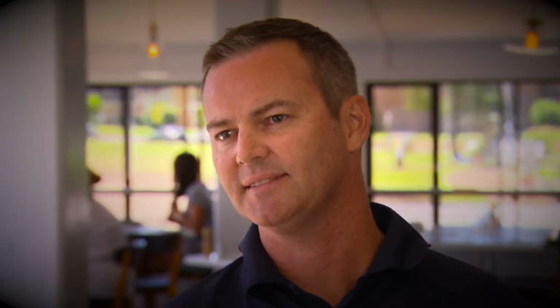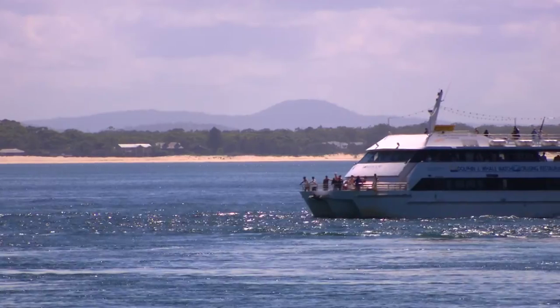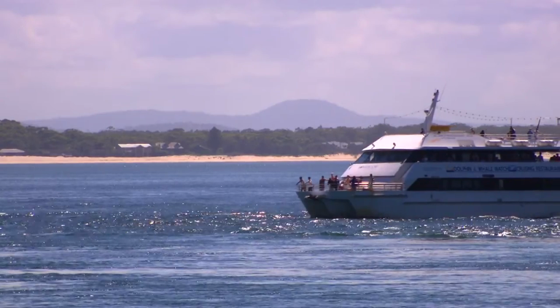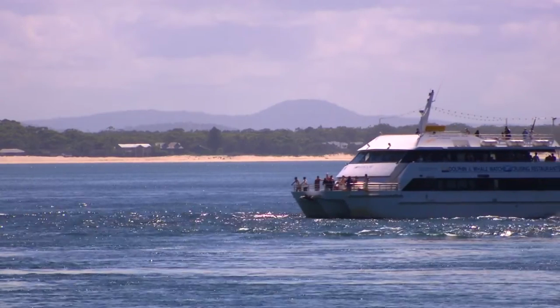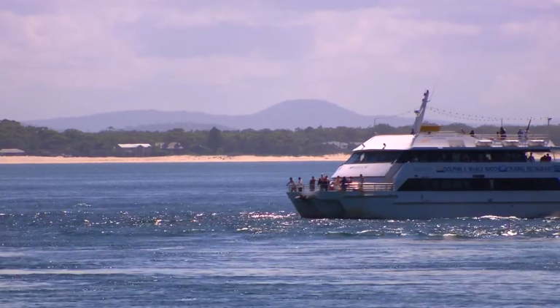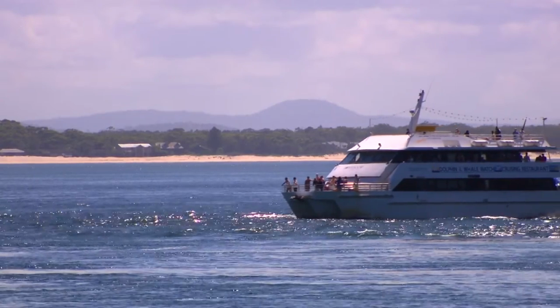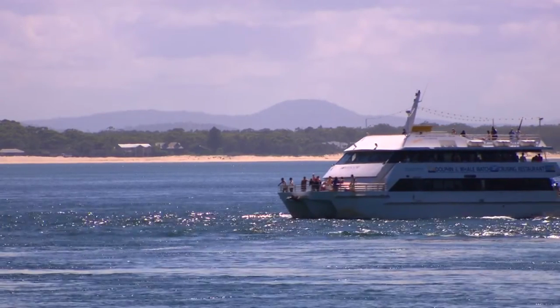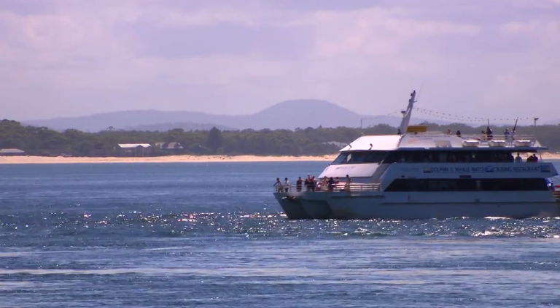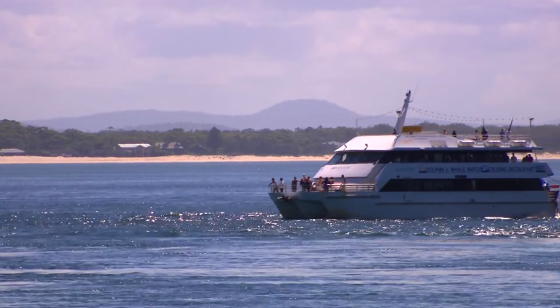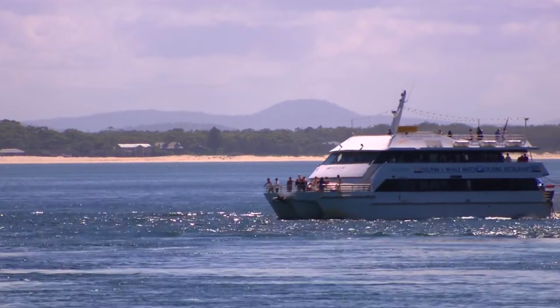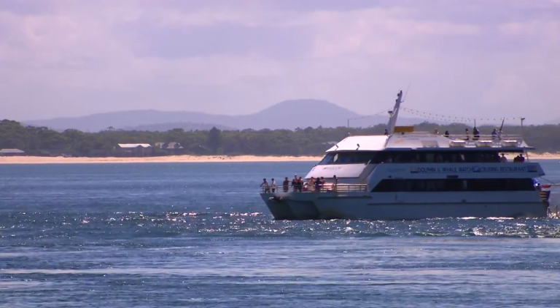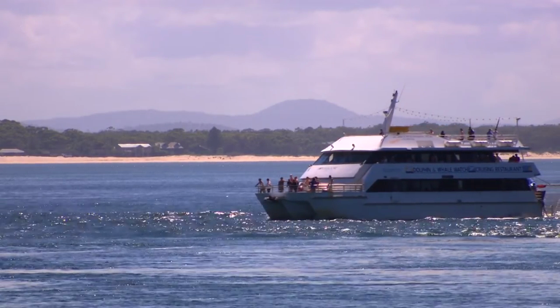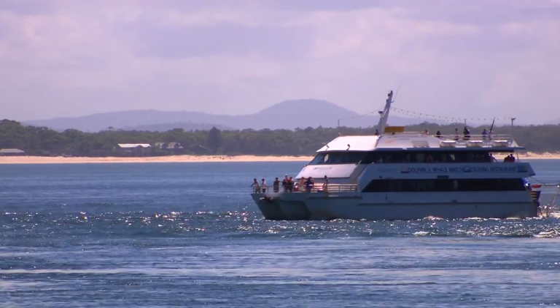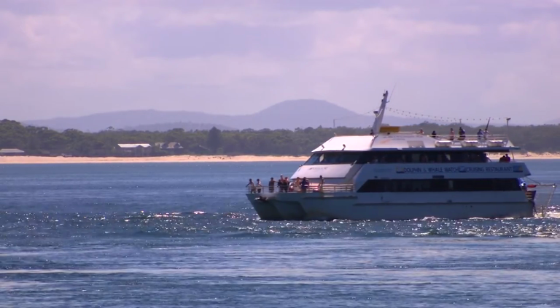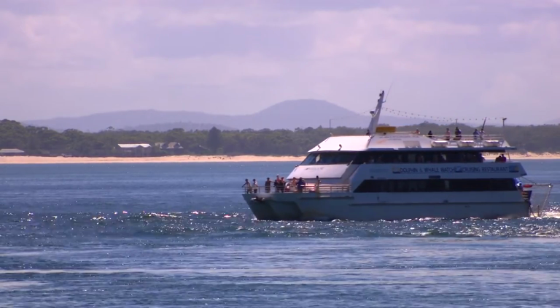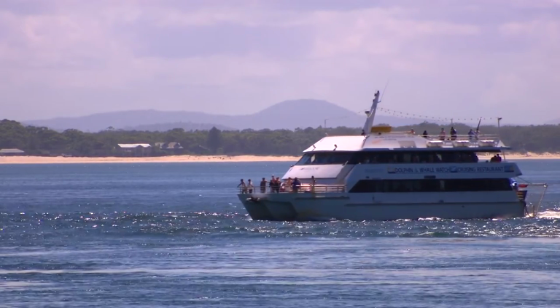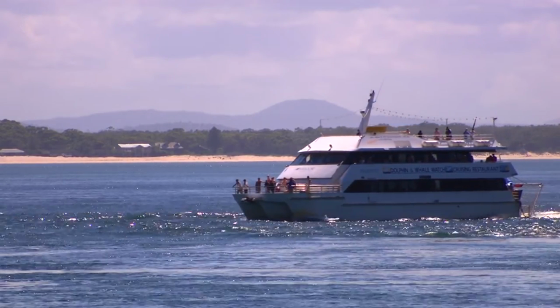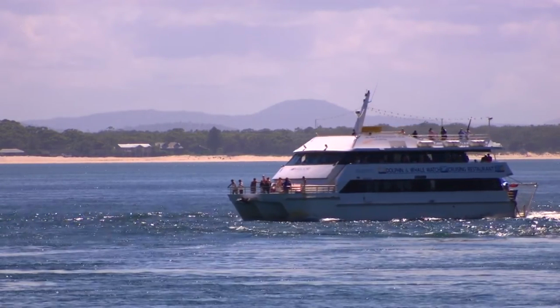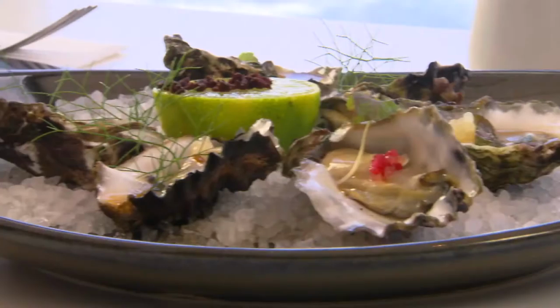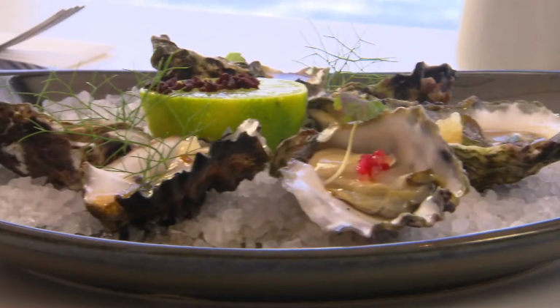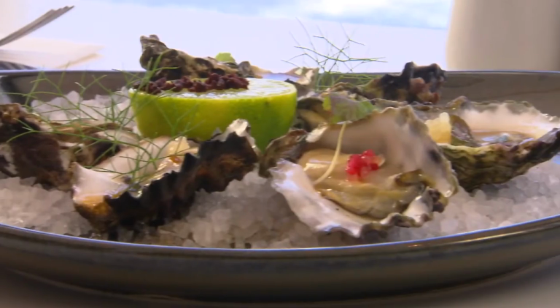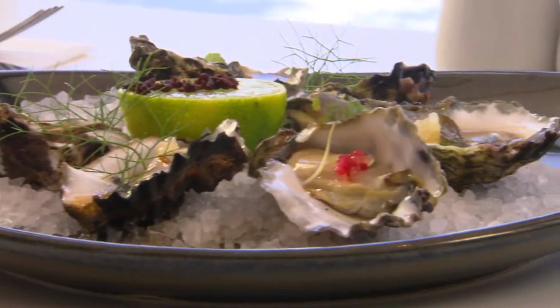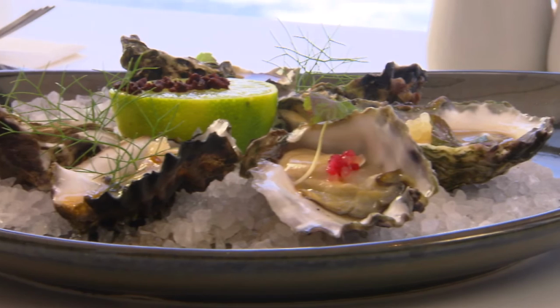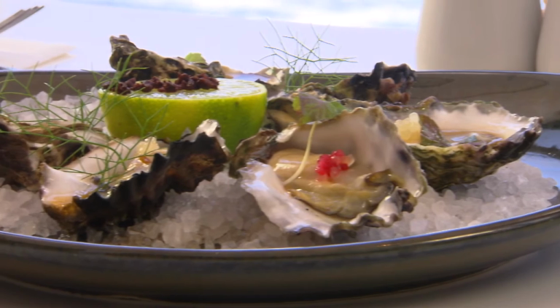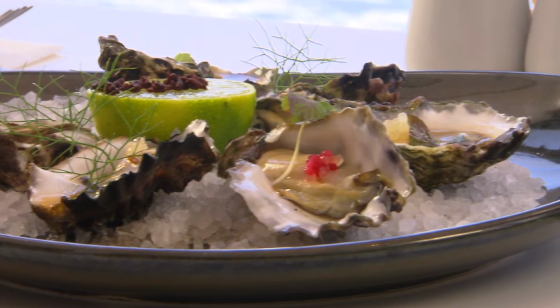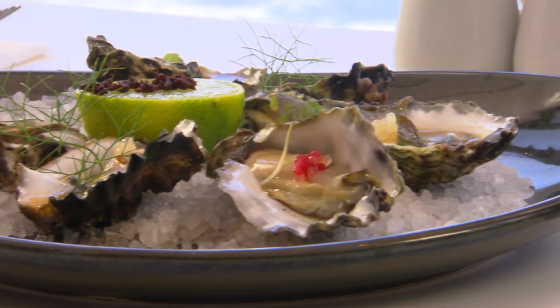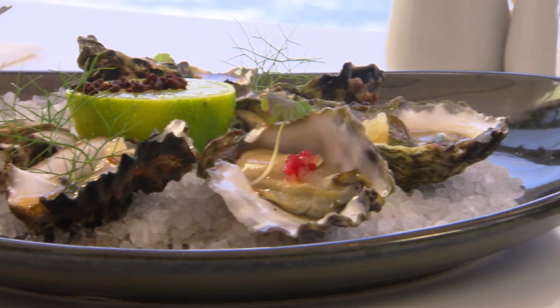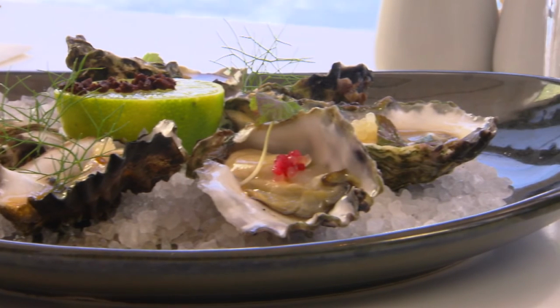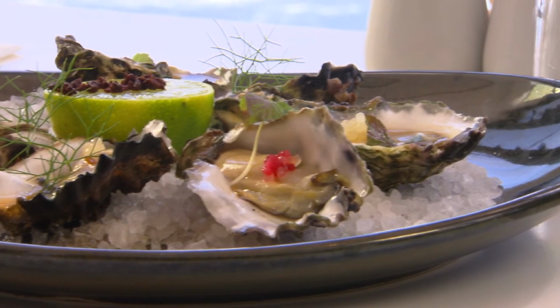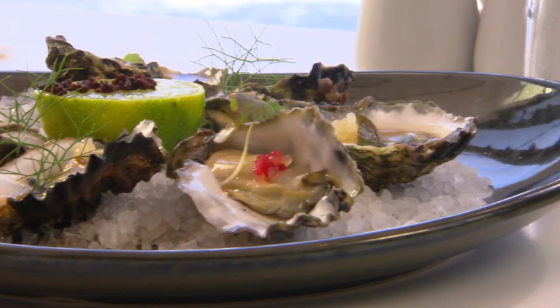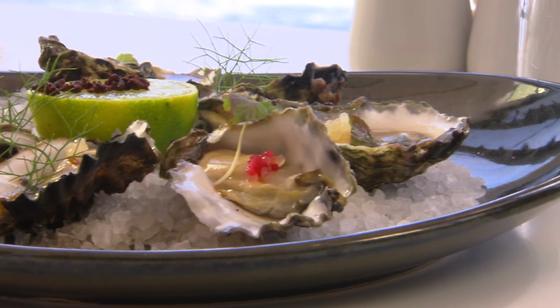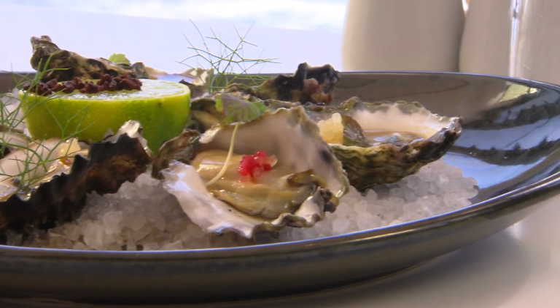It's just the quality of the environment. The water up here is unbelievable and you just get the freshest oysters.